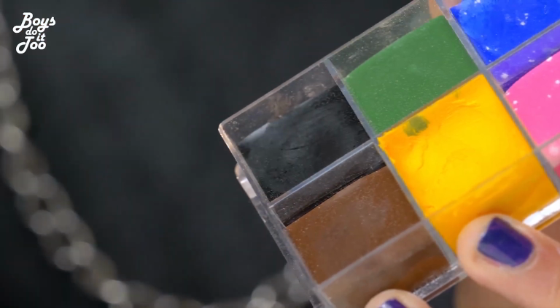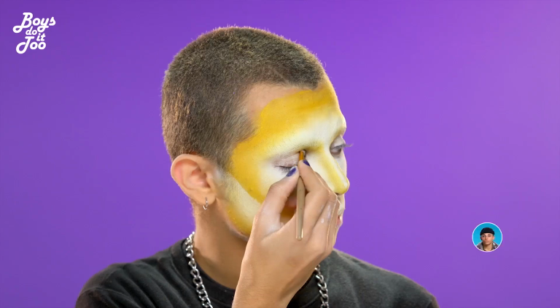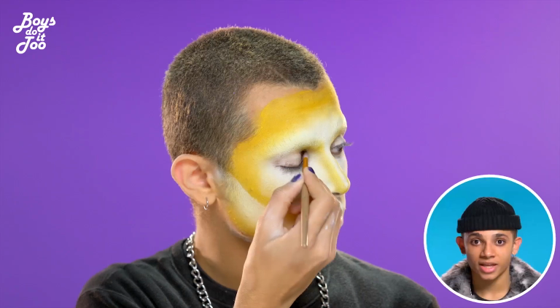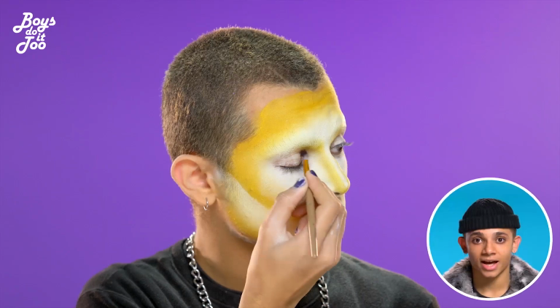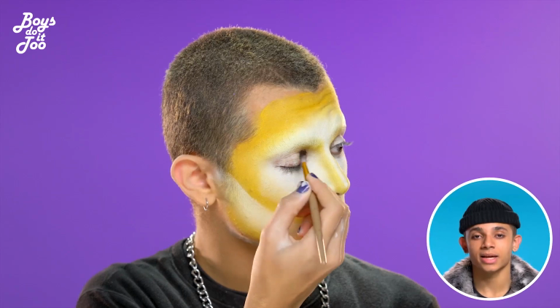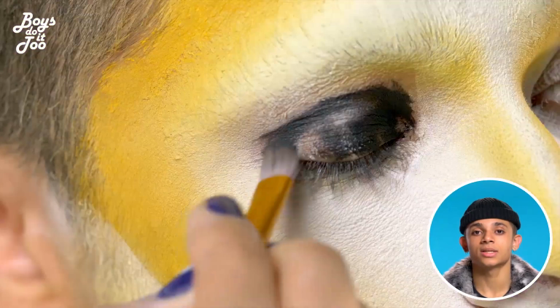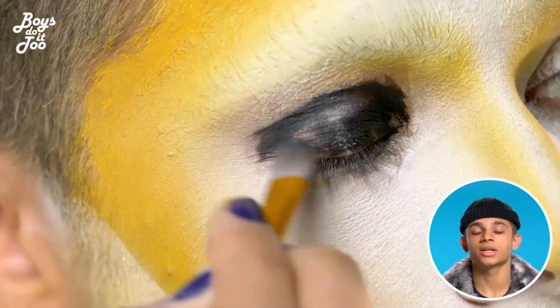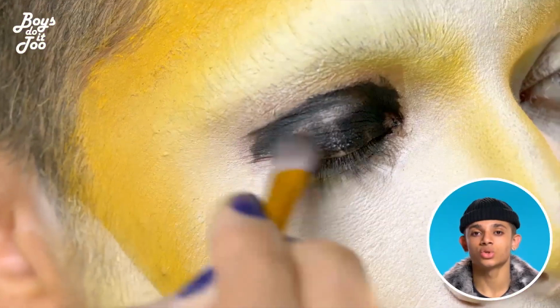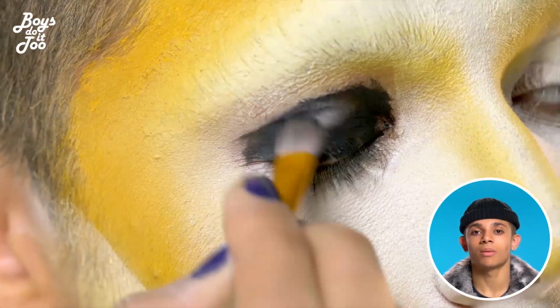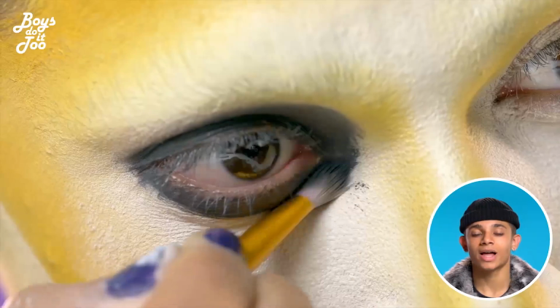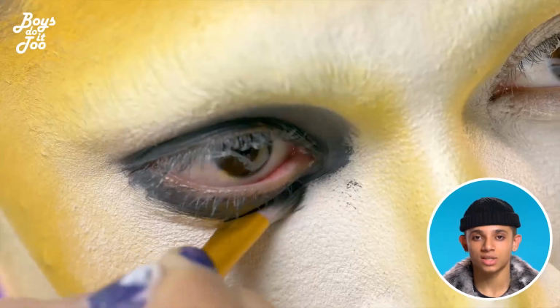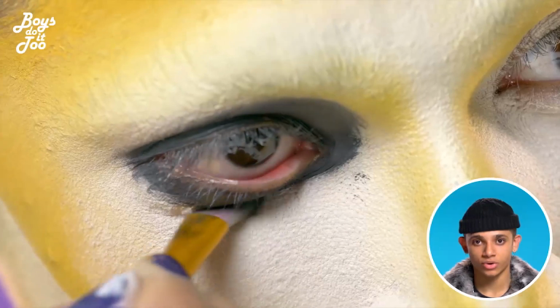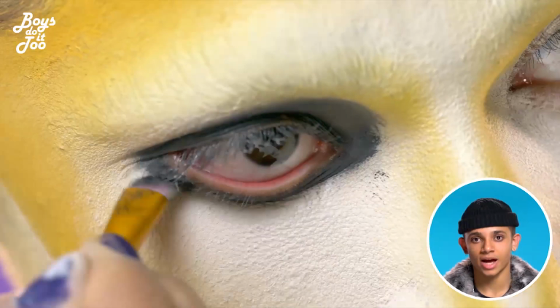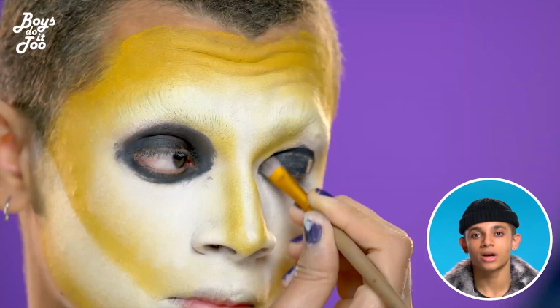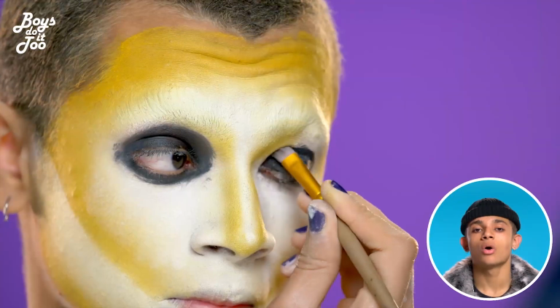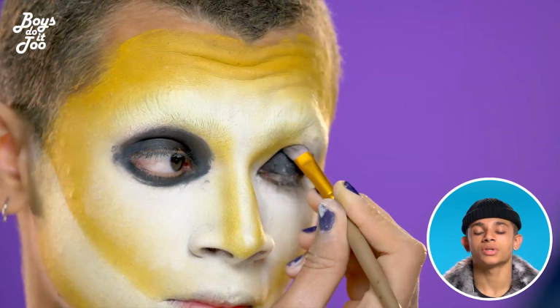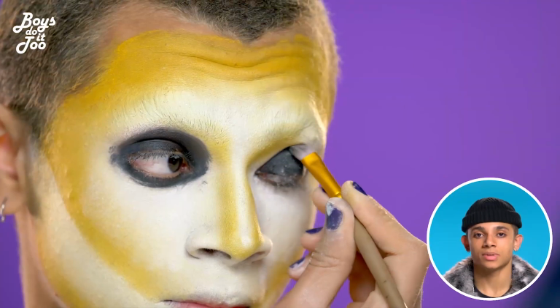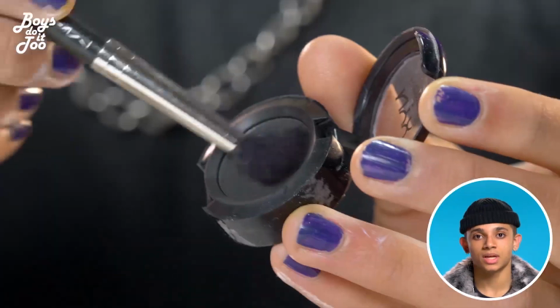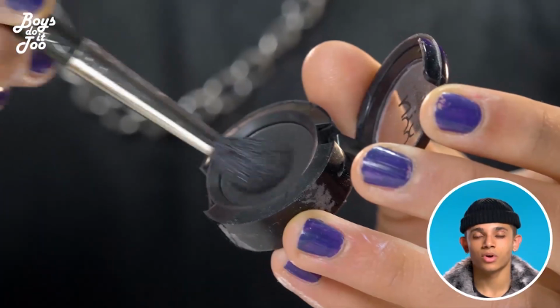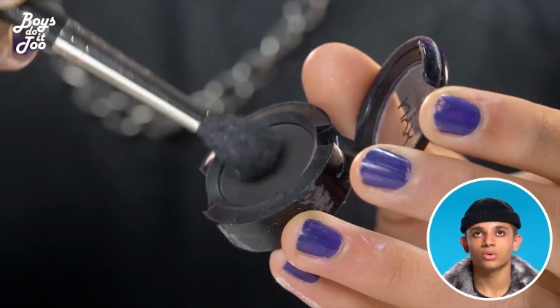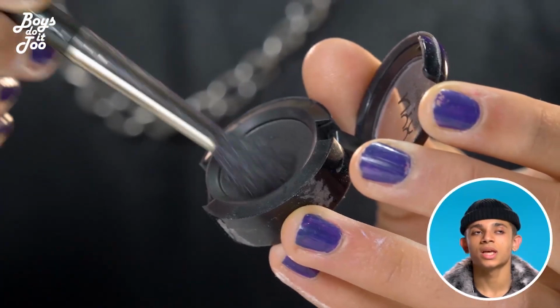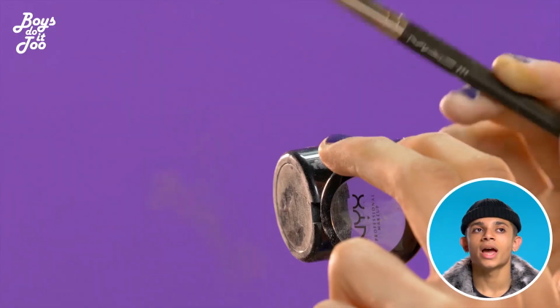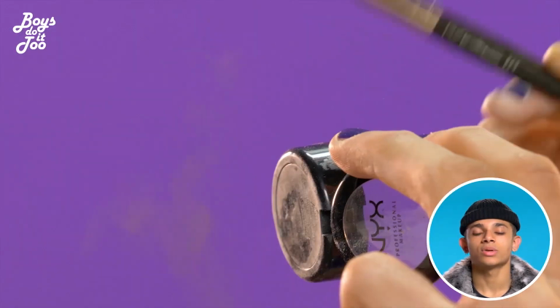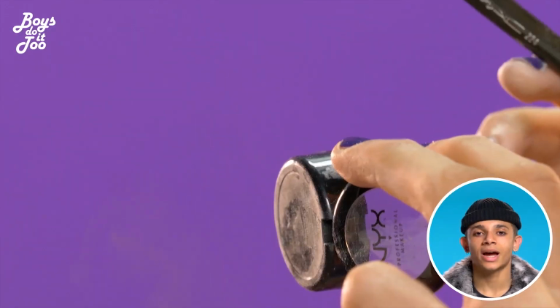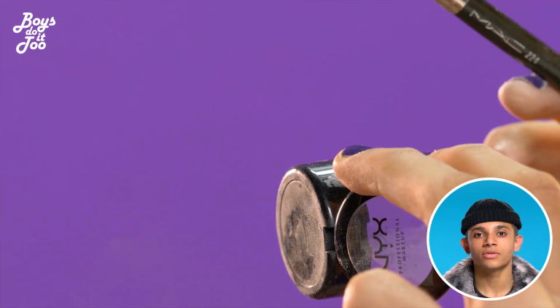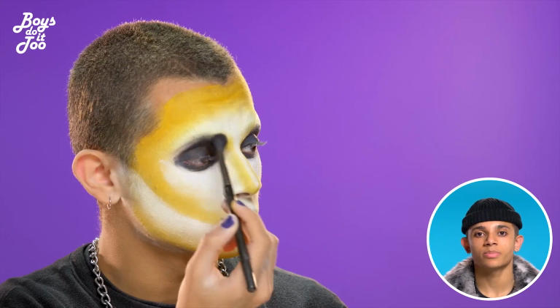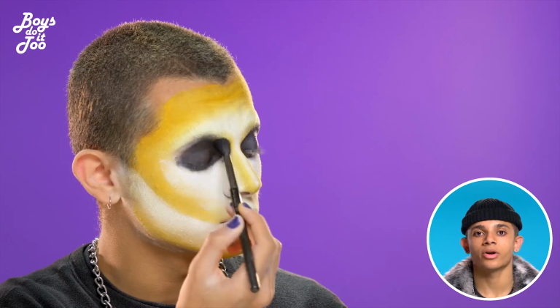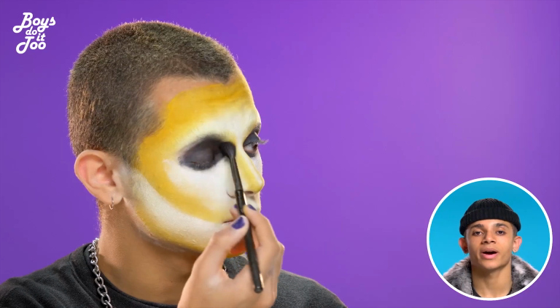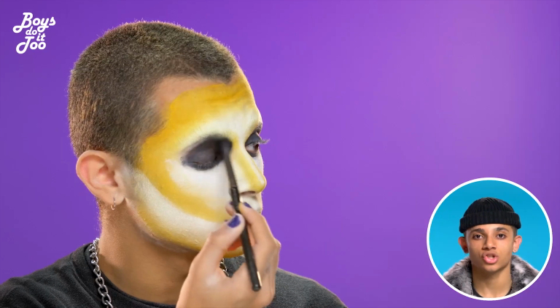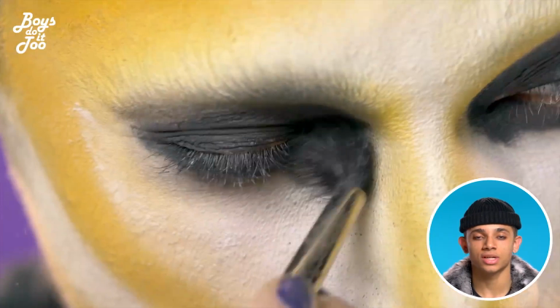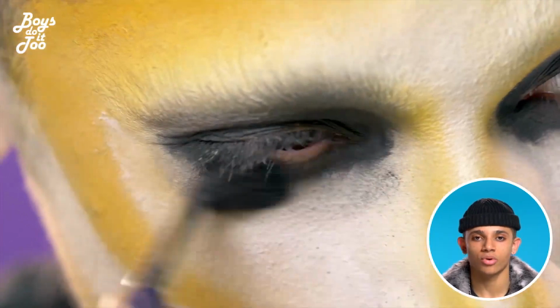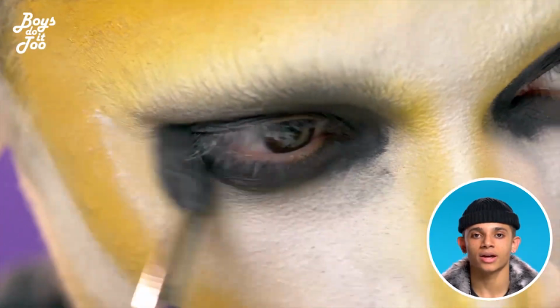For the eyes, I decided to do a black smokey eye with some skinny brows and was kind of inspired by Chucky's Bride.